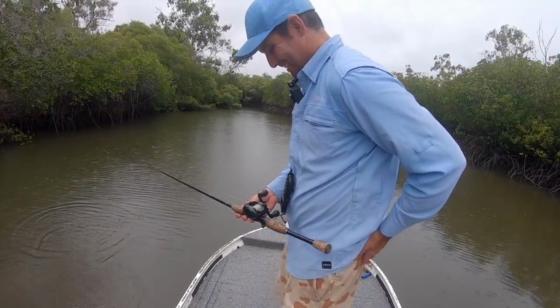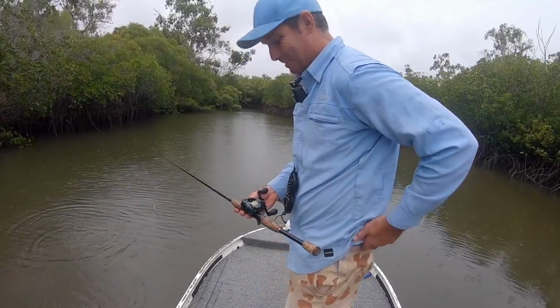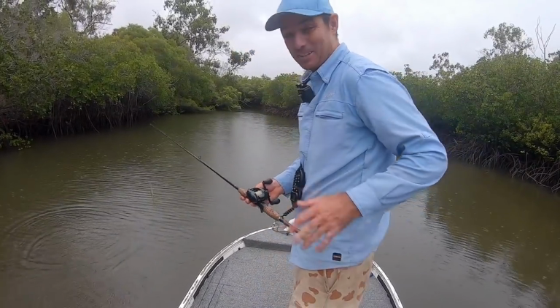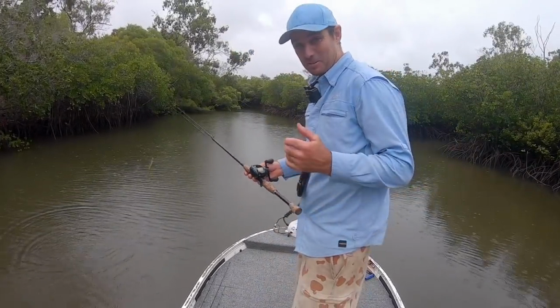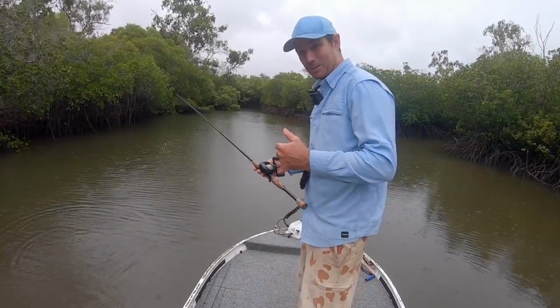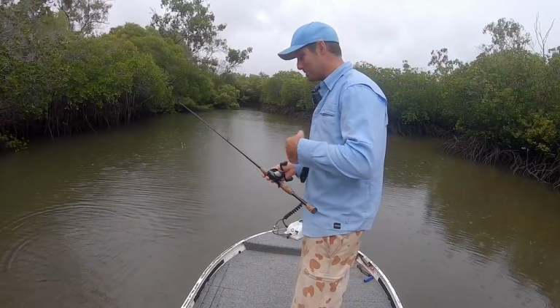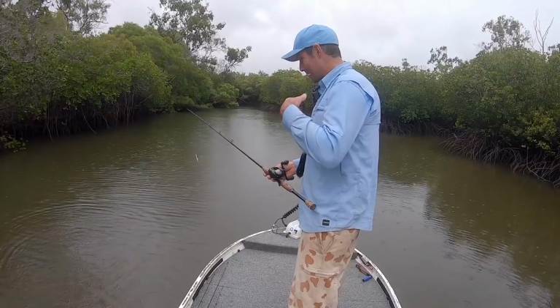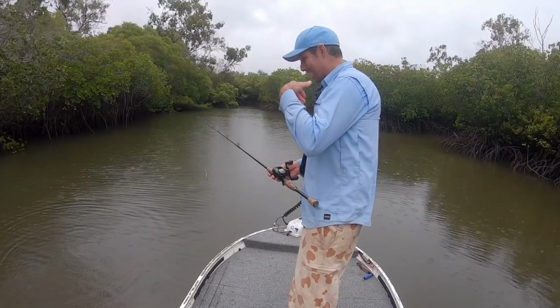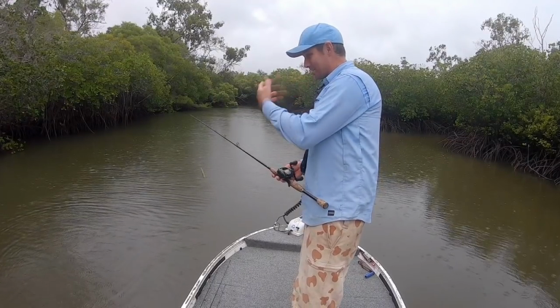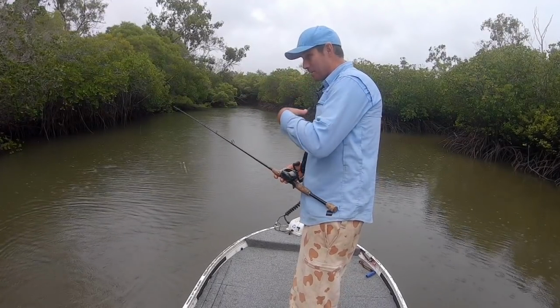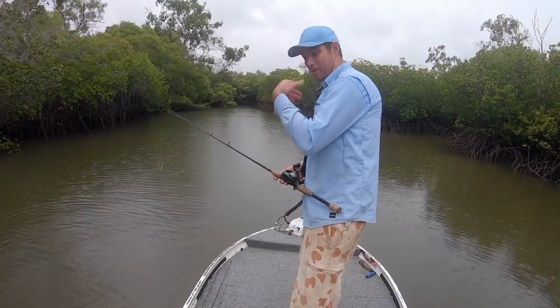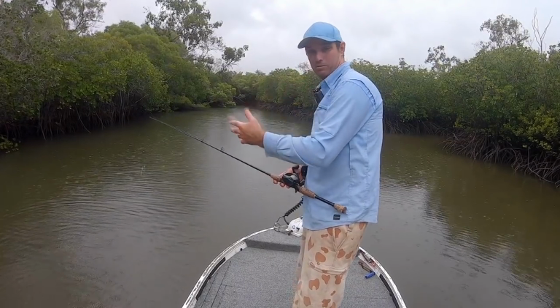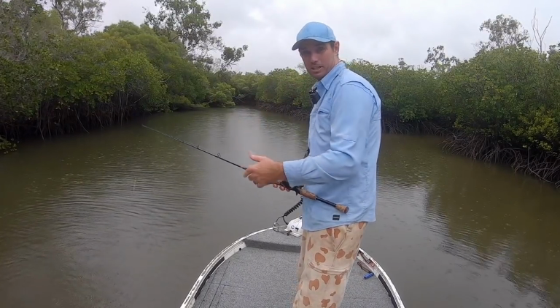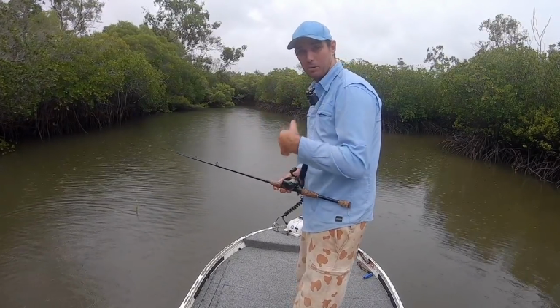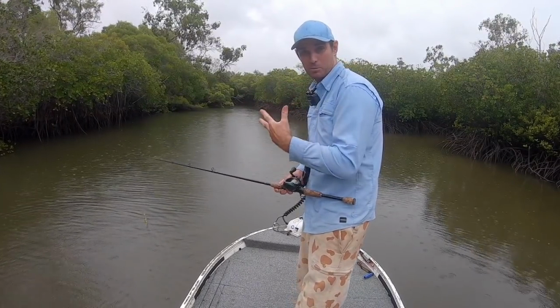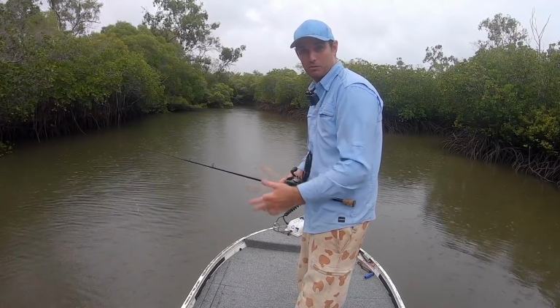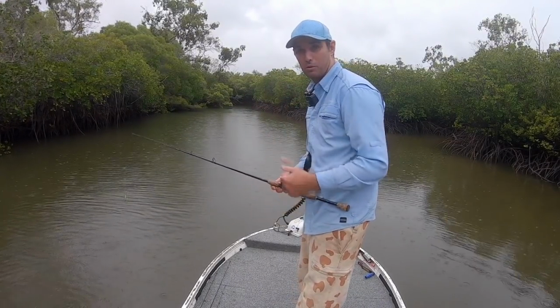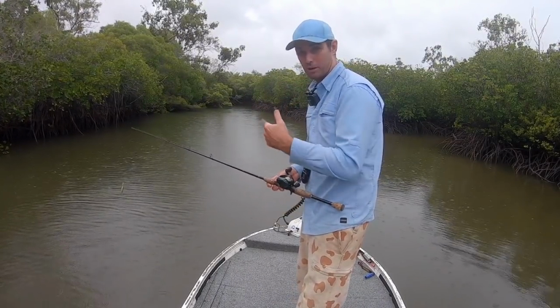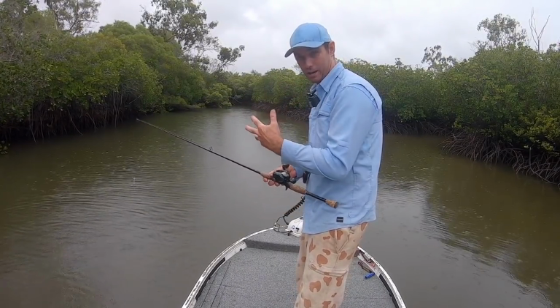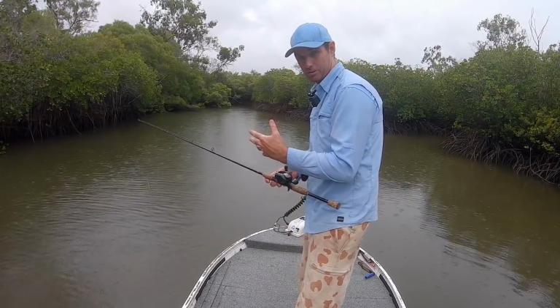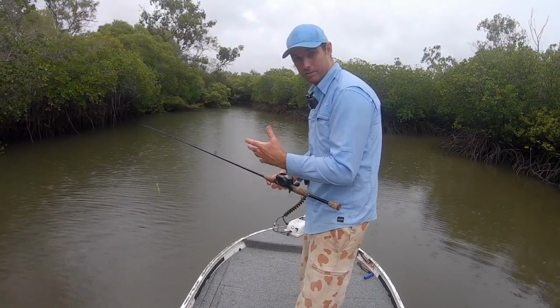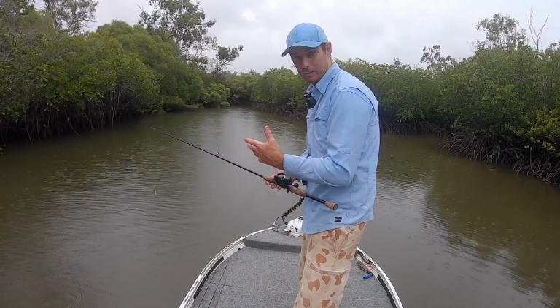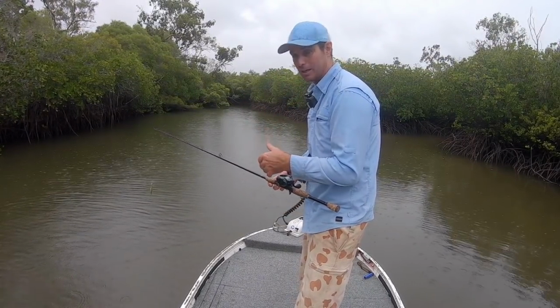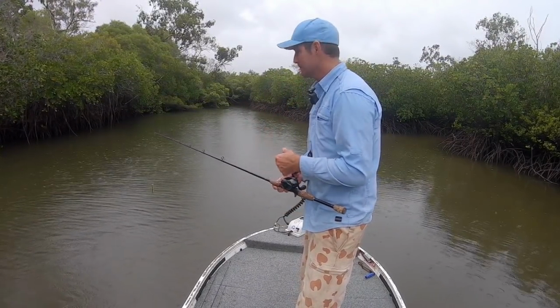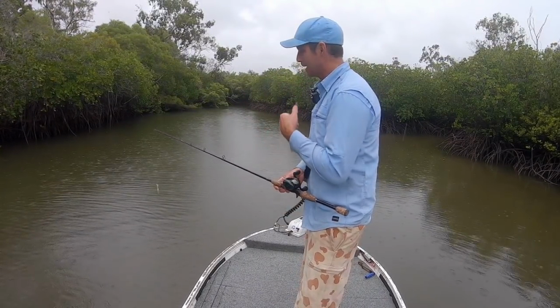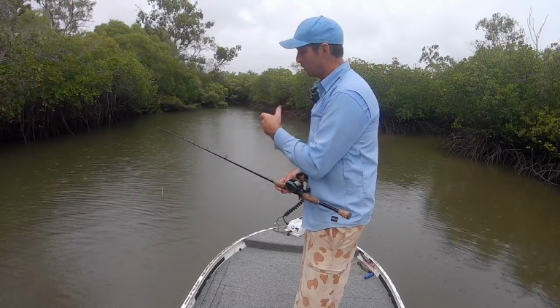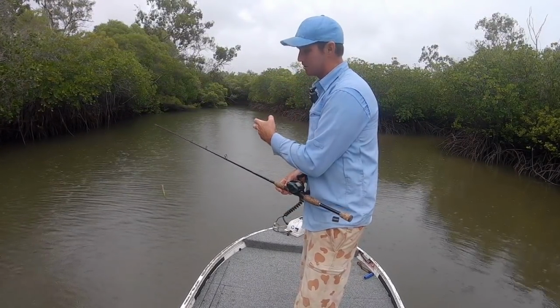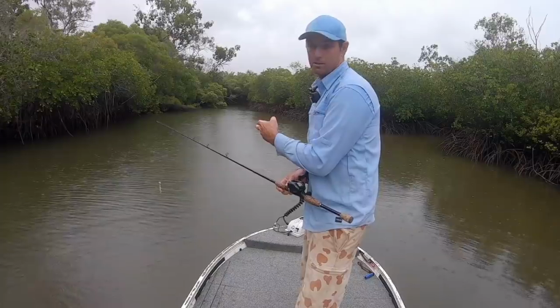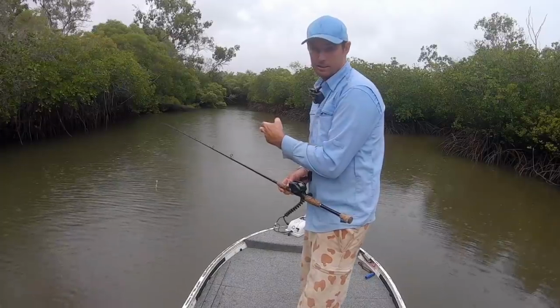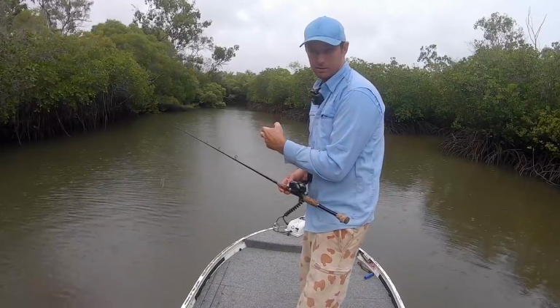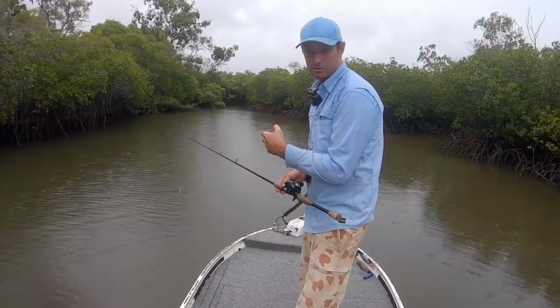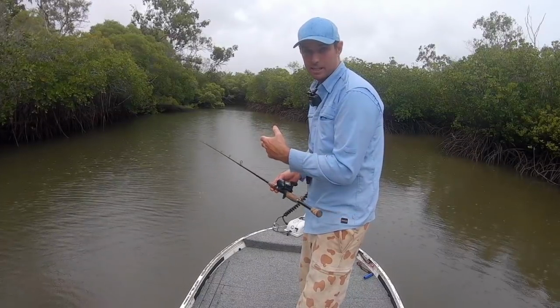Let's get into it. What I'm going to do is take you through how I'm fishing it, what I'm looking for, how I'm retrieving the lure, and why I've chosen this lure for today.